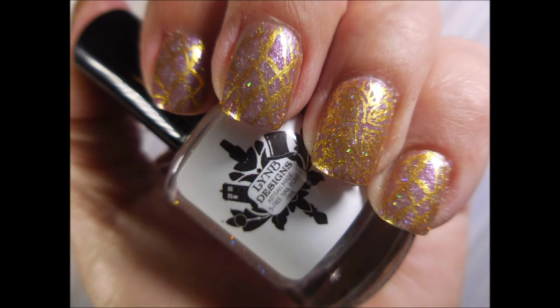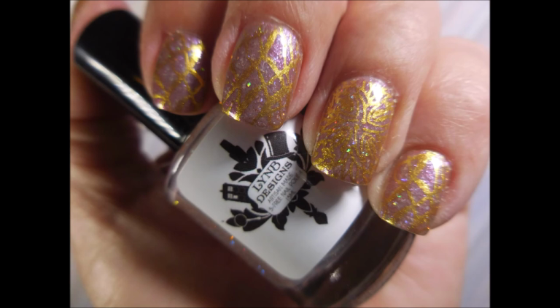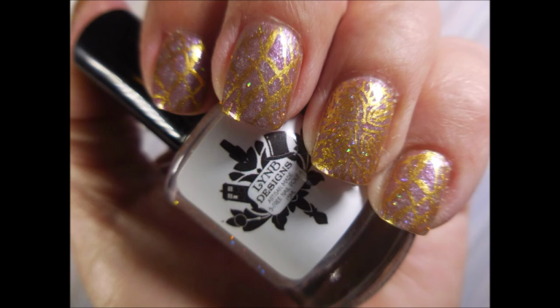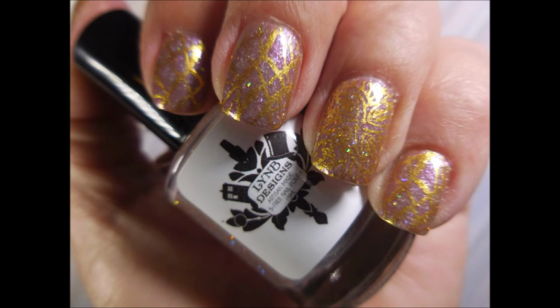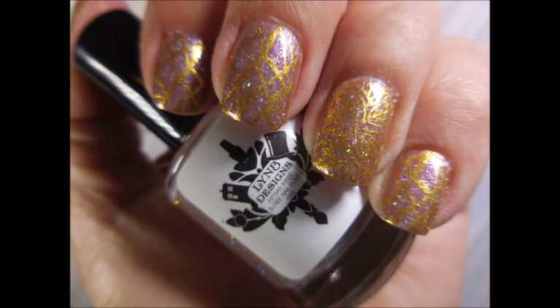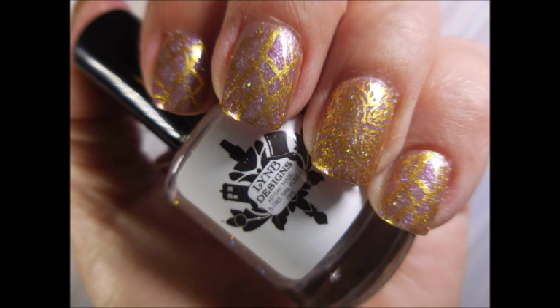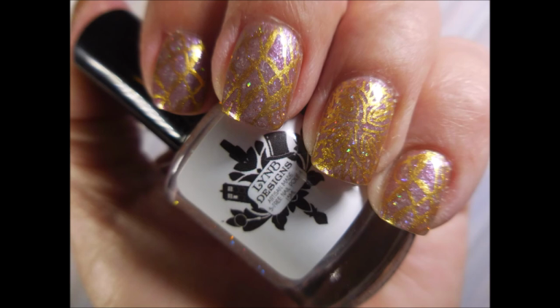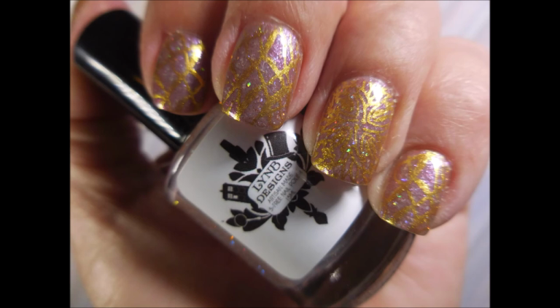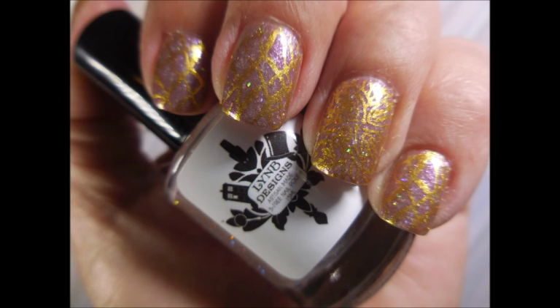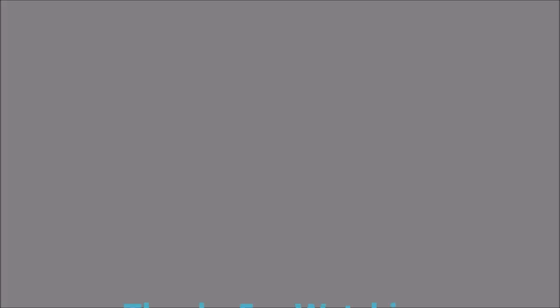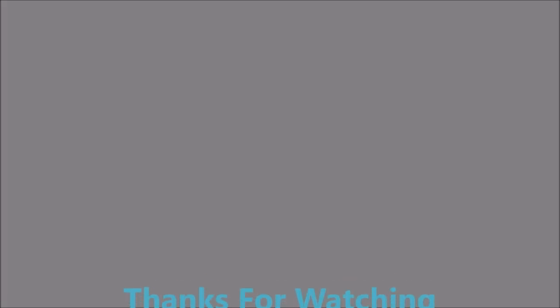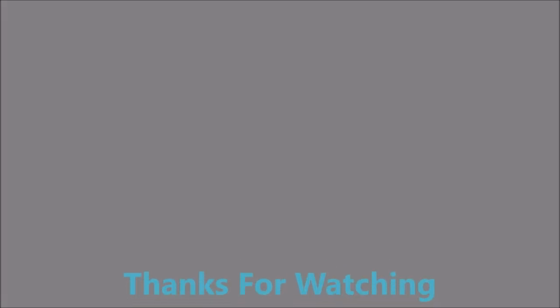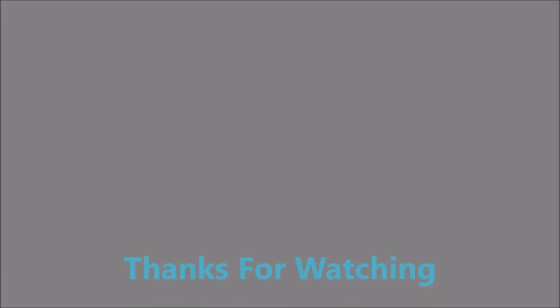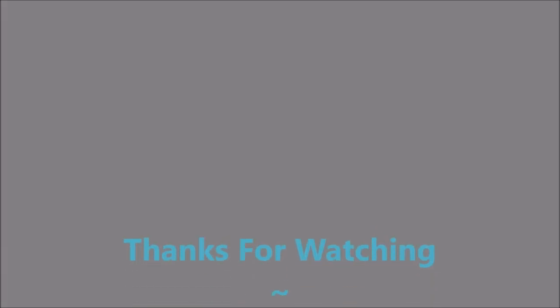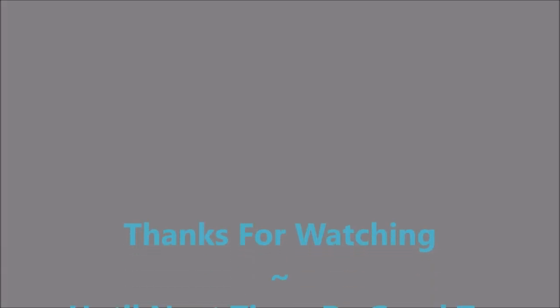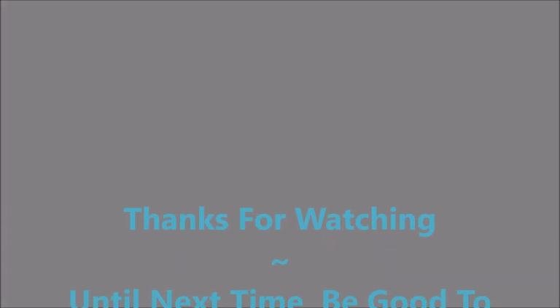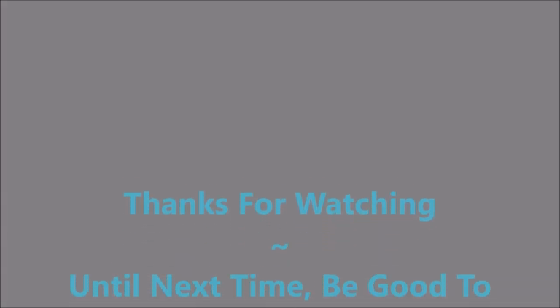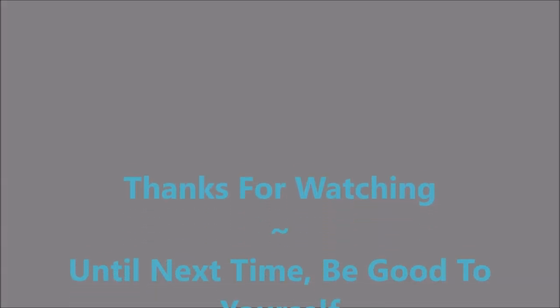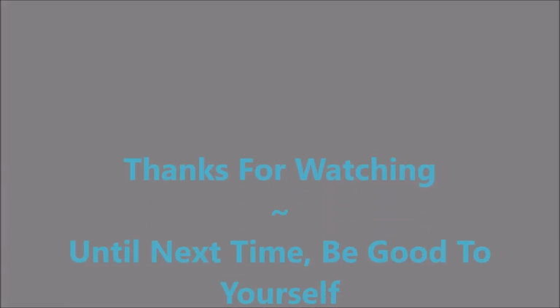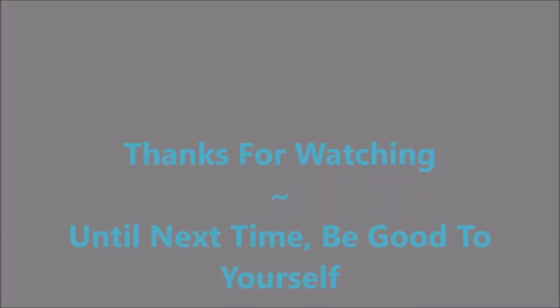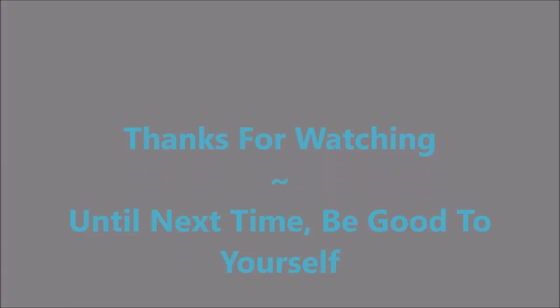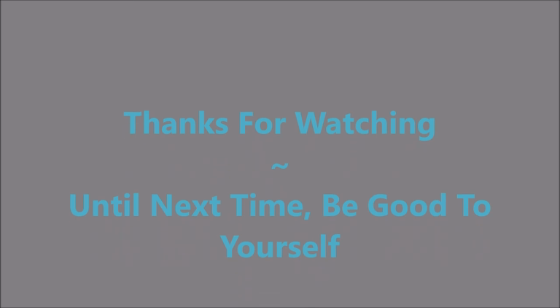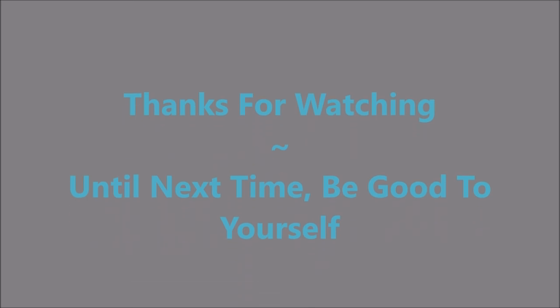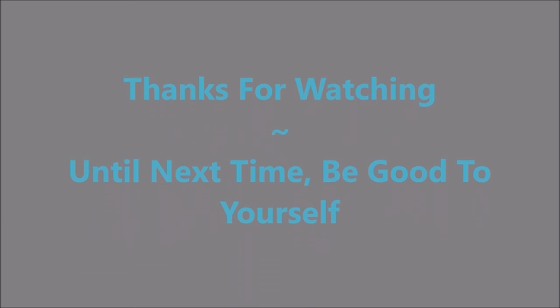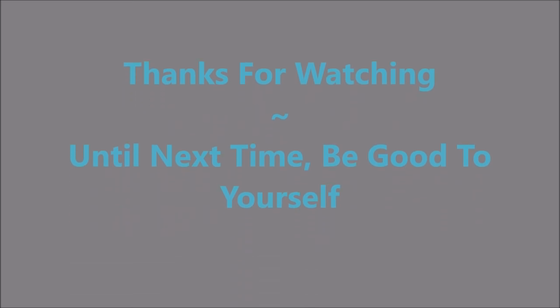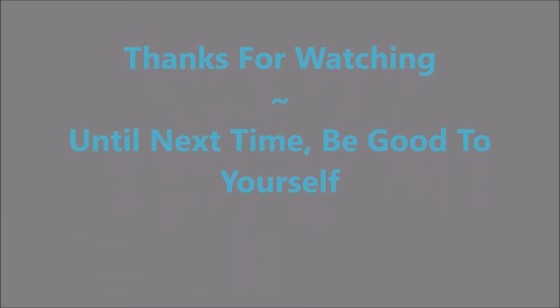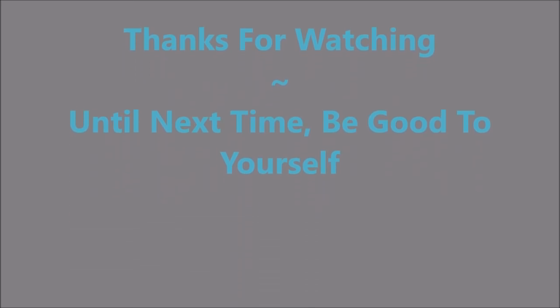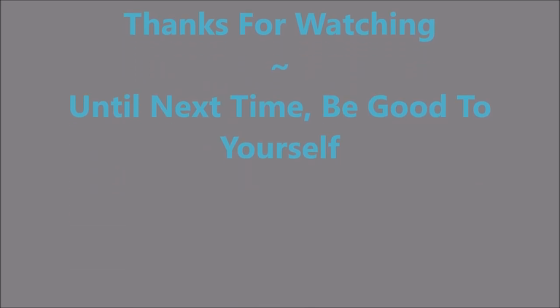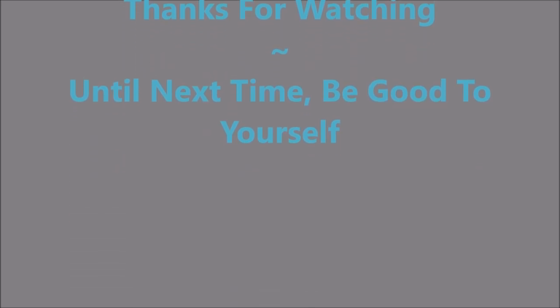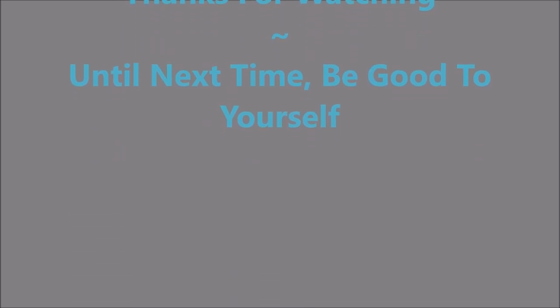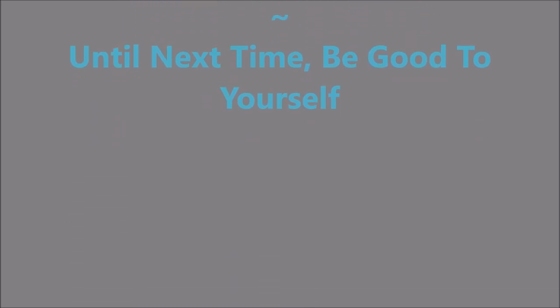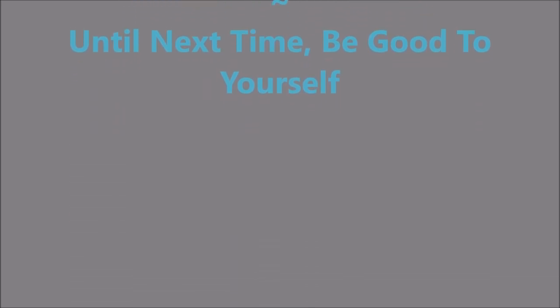I'd love to hear what you think about this one. Thanks for watching, and until next time, be good to yourself.